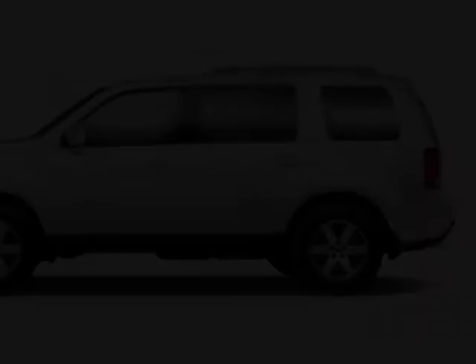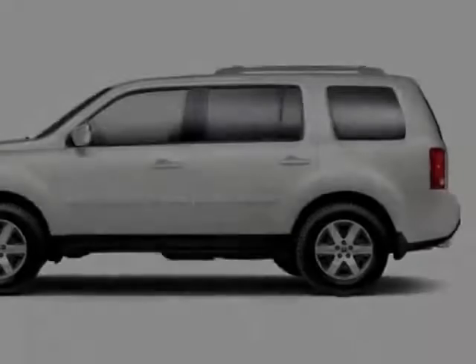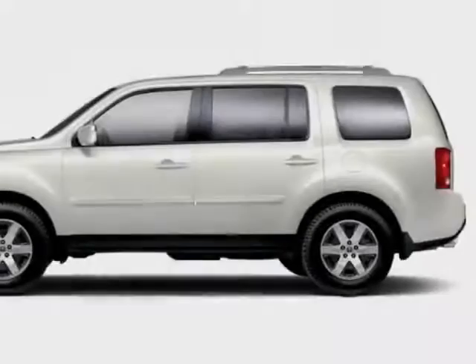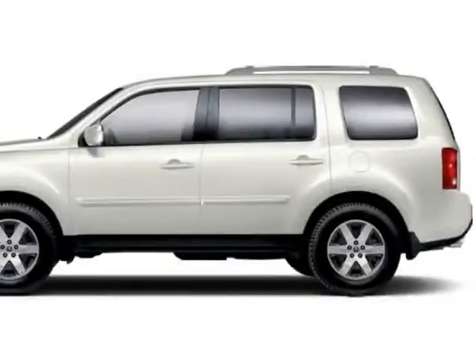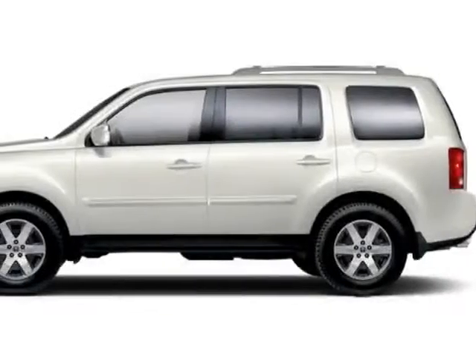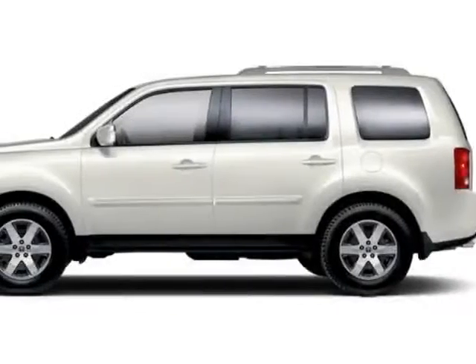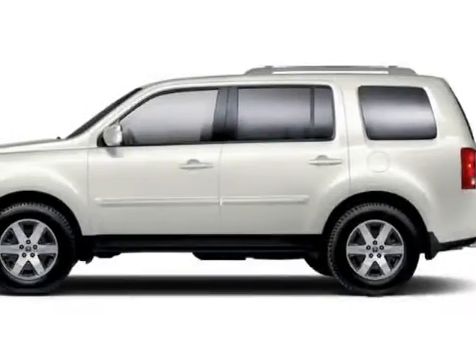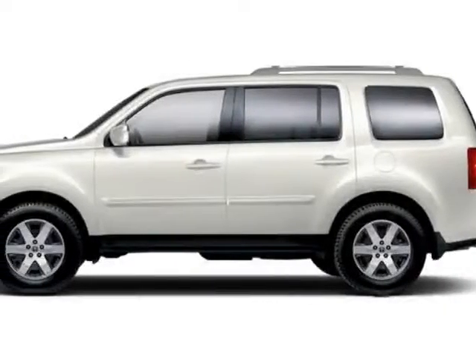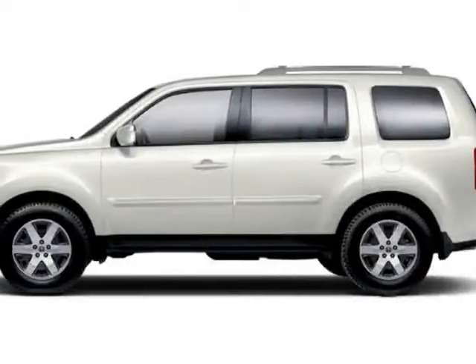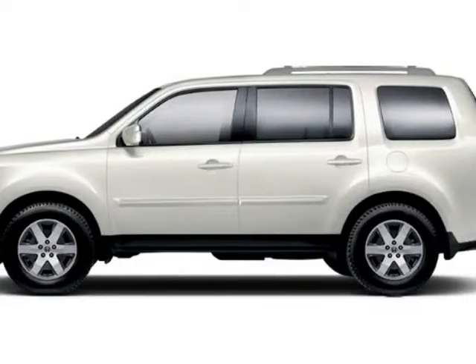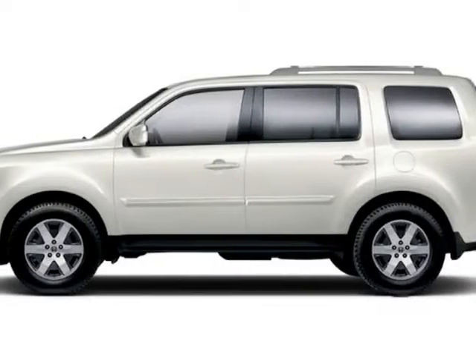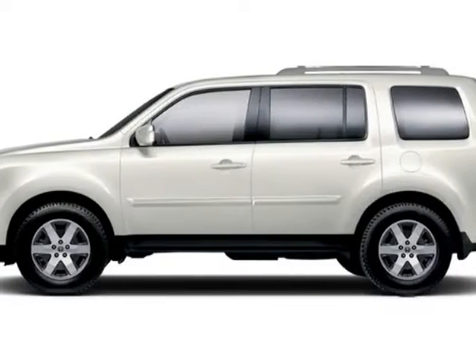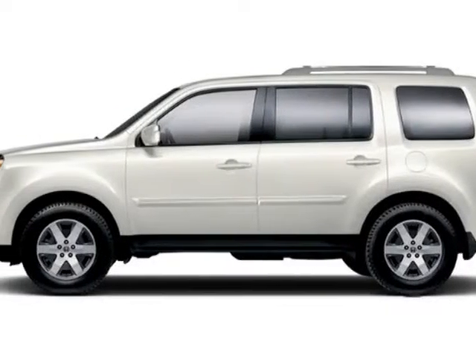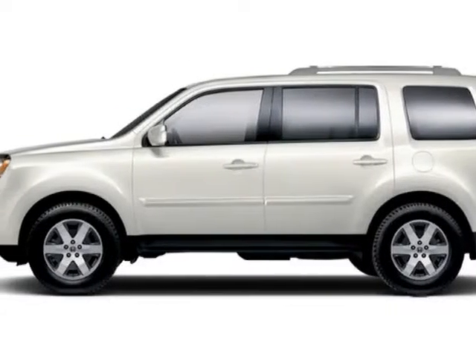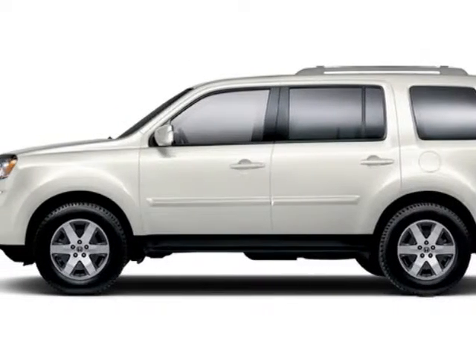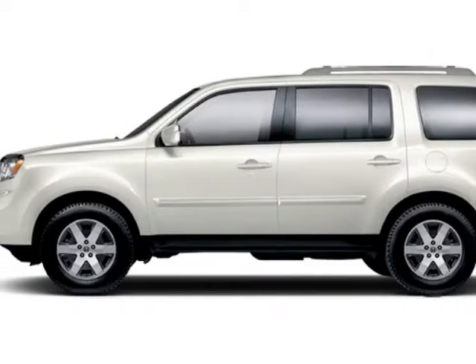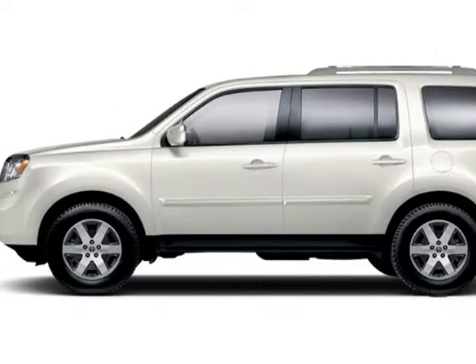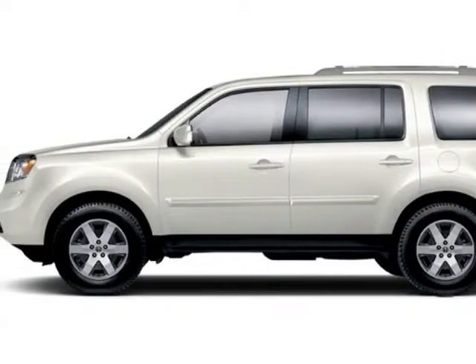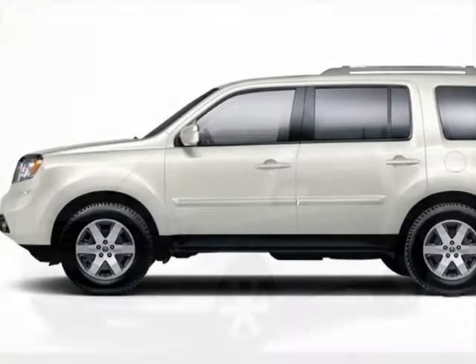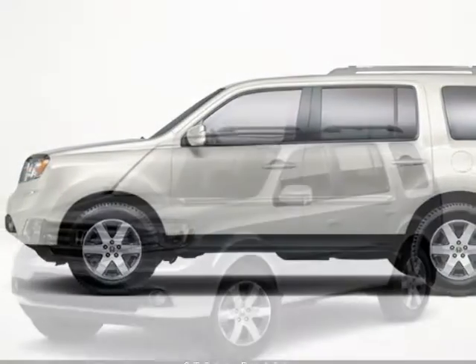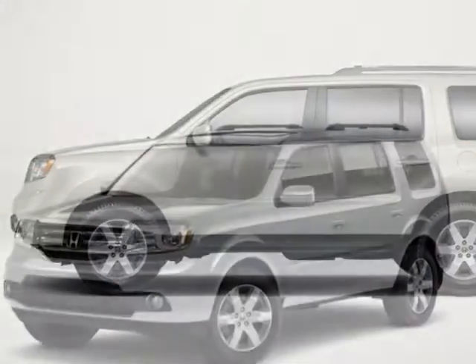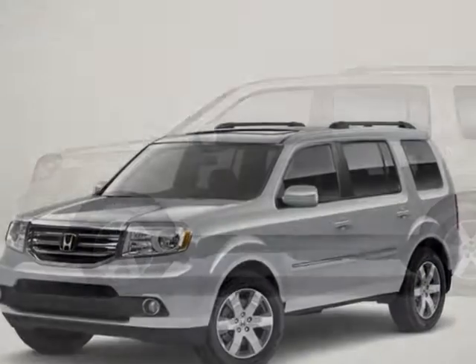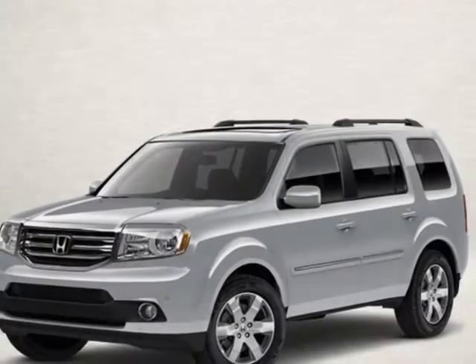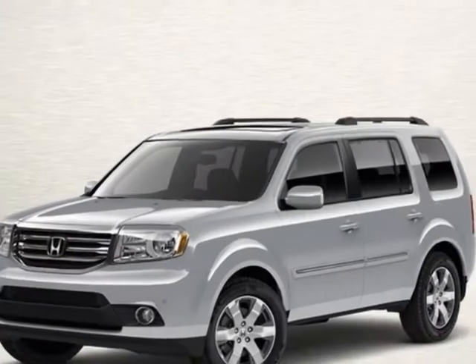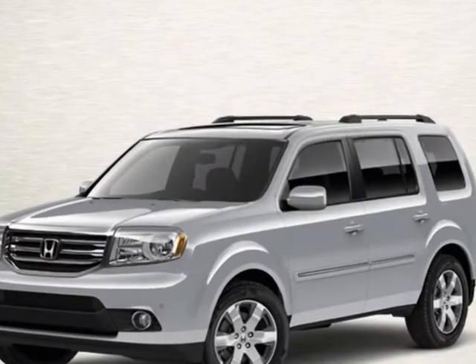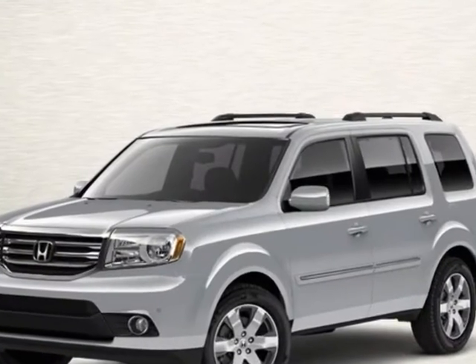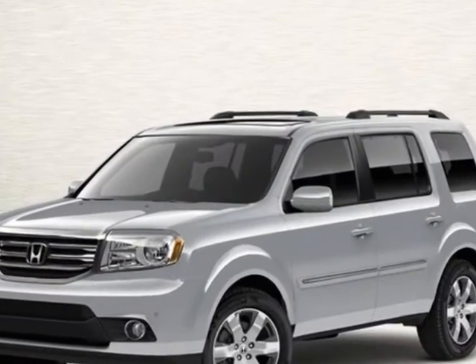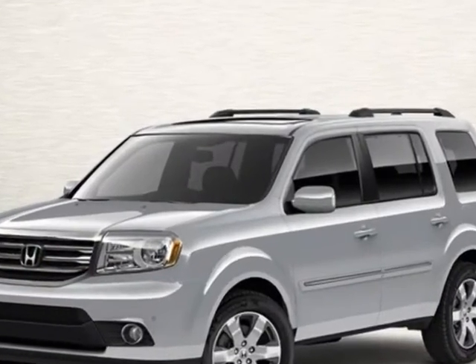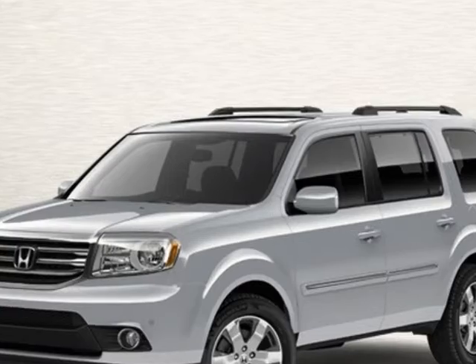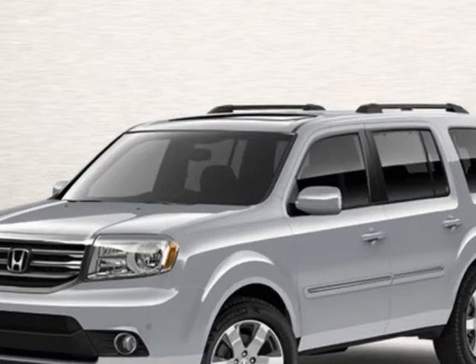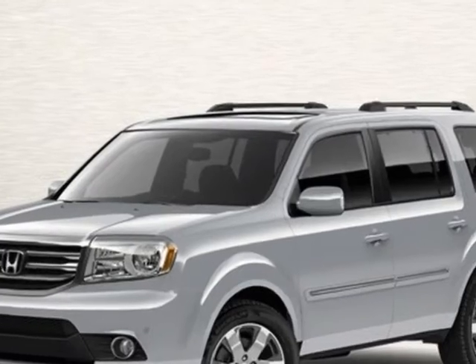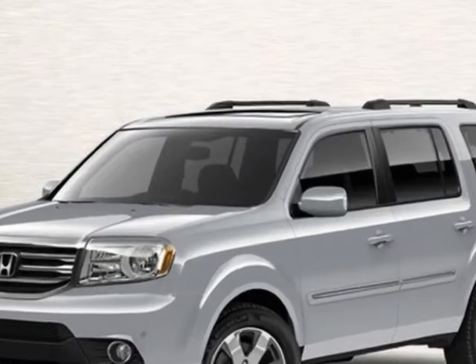Look at this new 2012 Honda Pilot. For your protection, this vehicle has a full factory warranty.